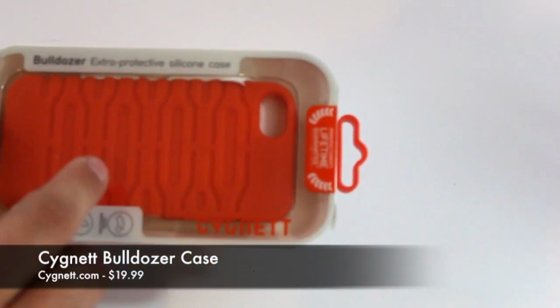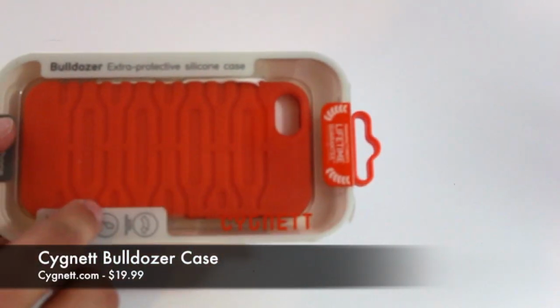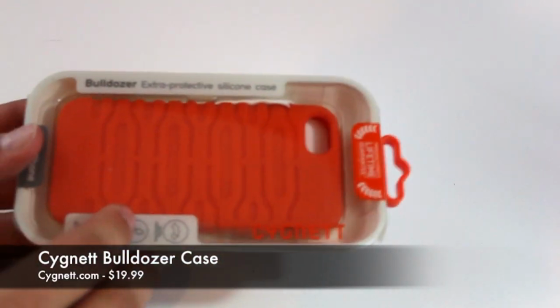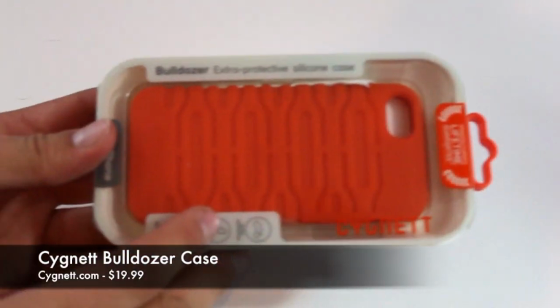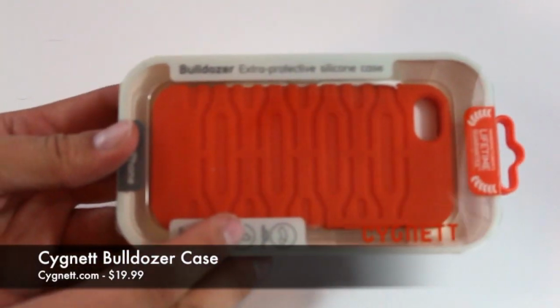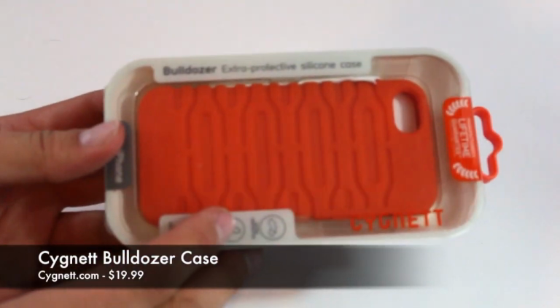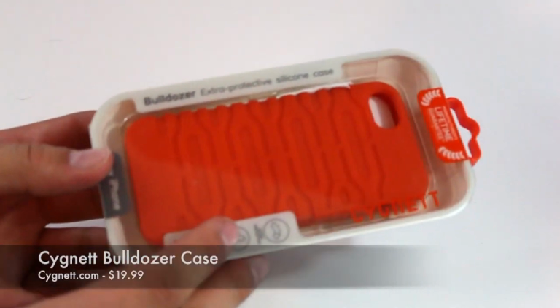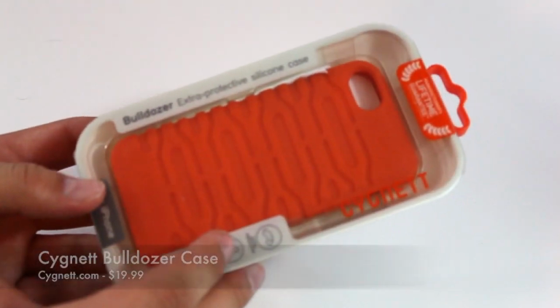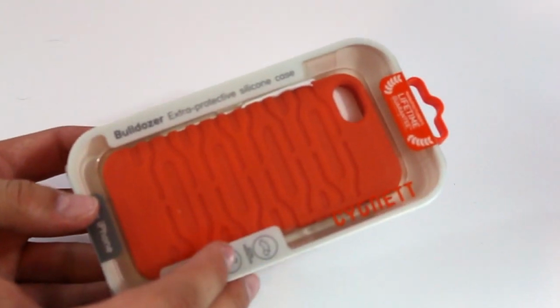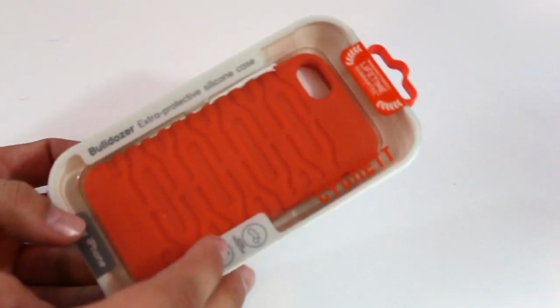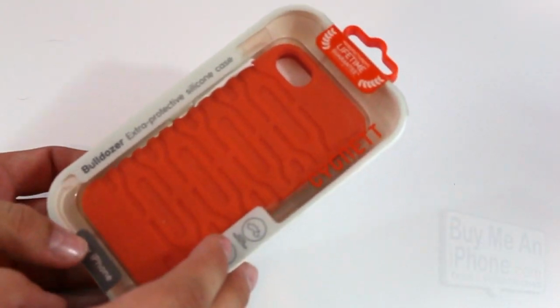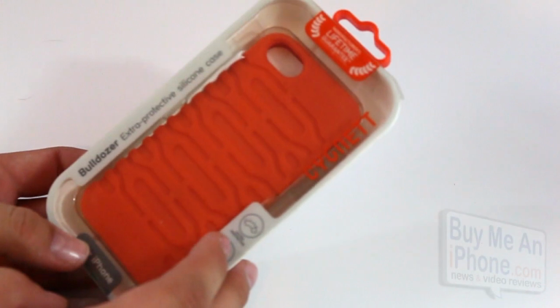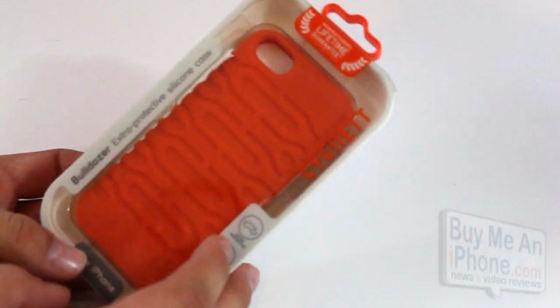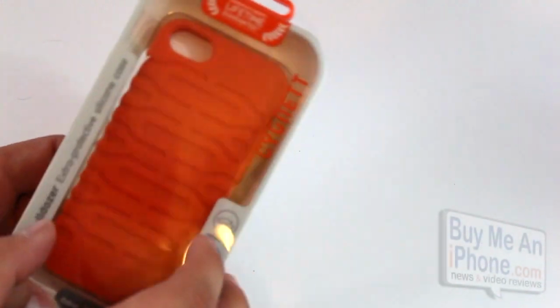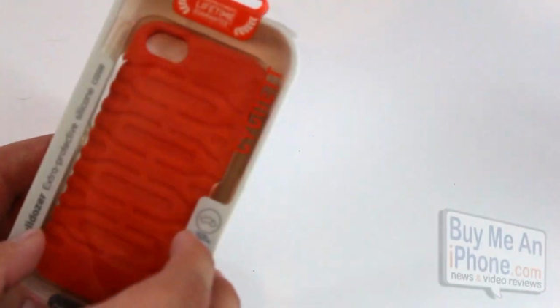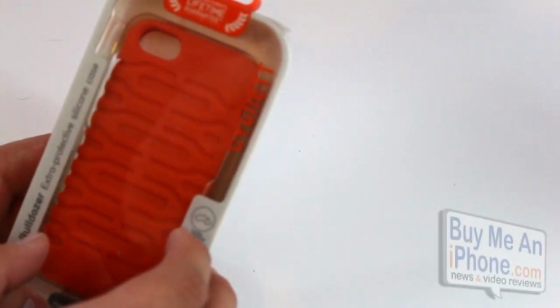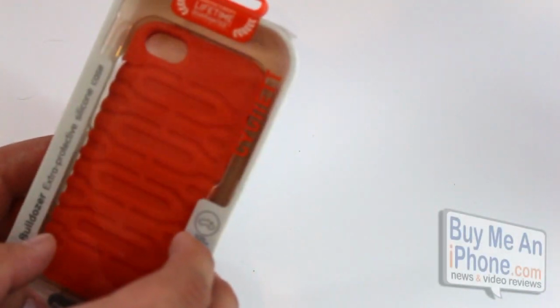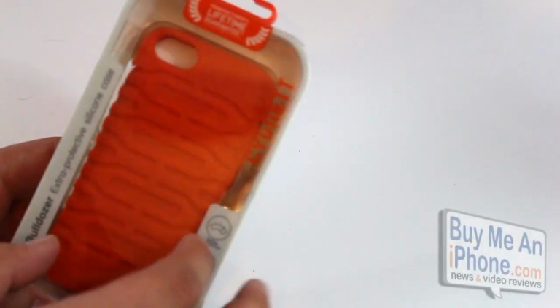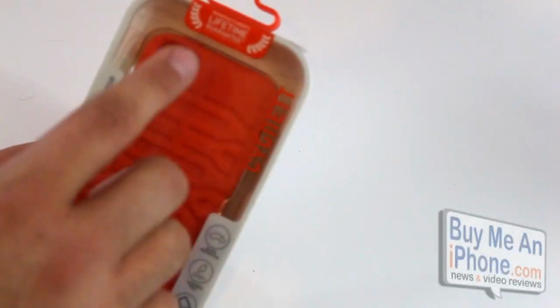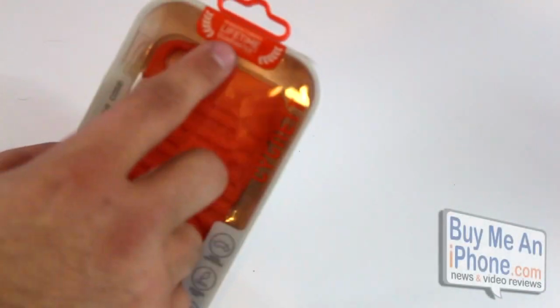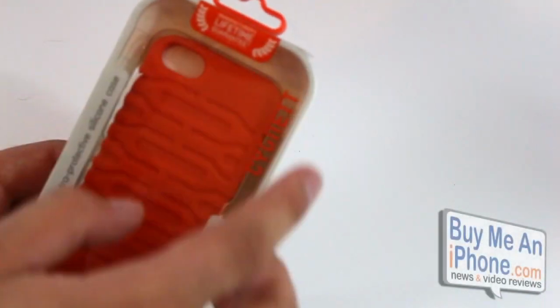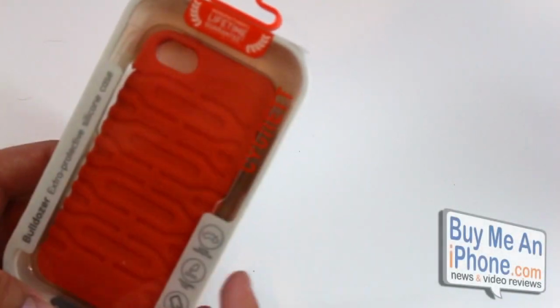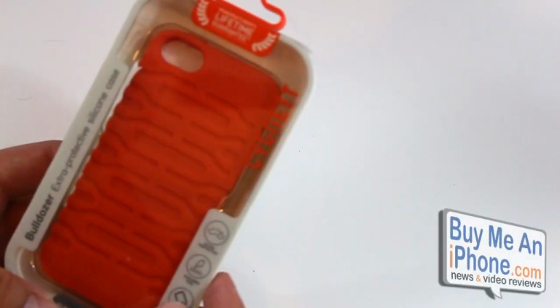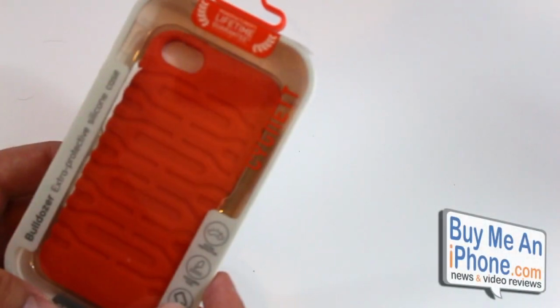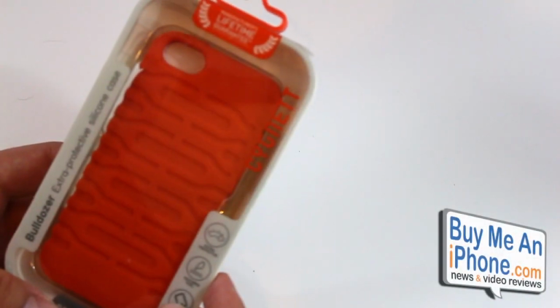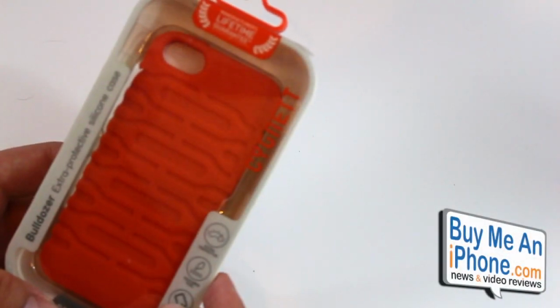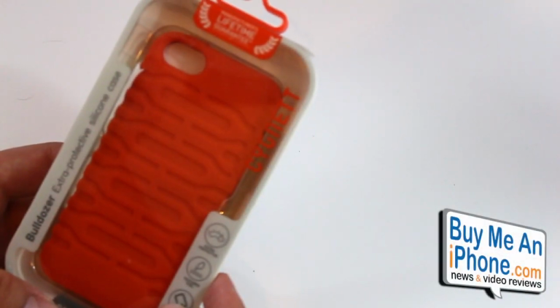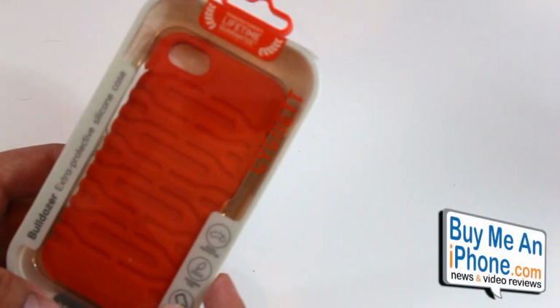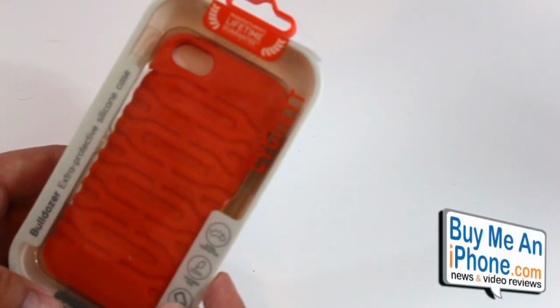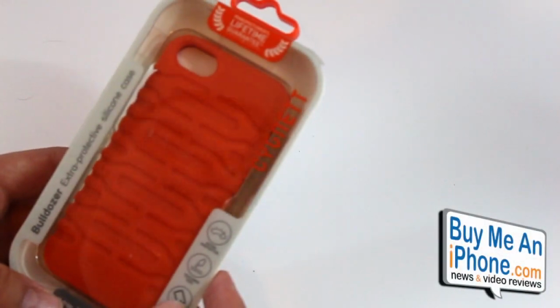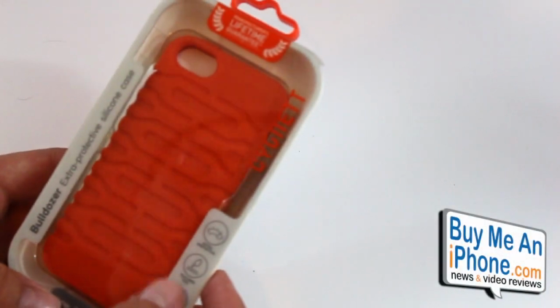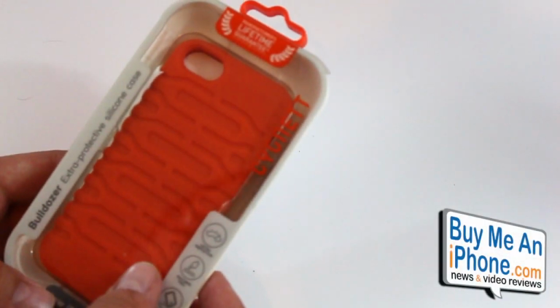This is the orange version. They also have a black version as well. And this does come with a manufacturer's lifetime guarantee.